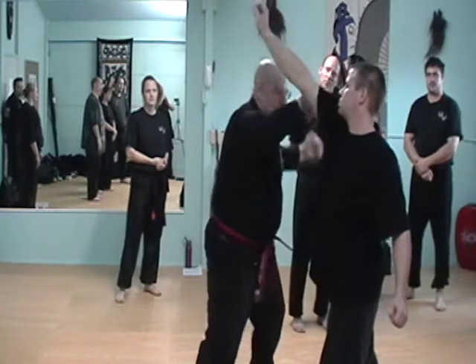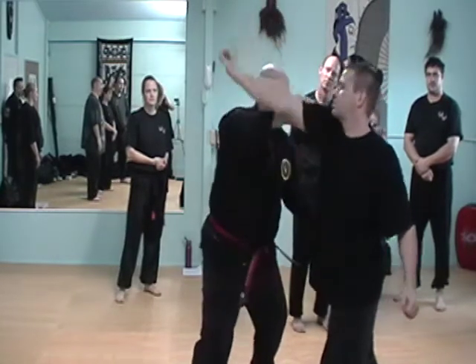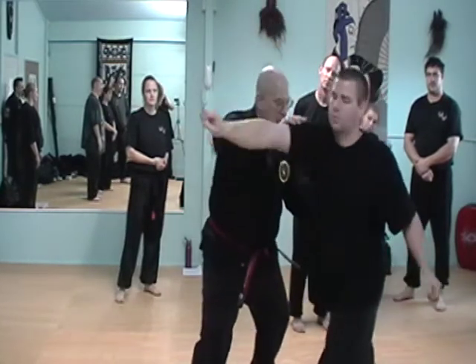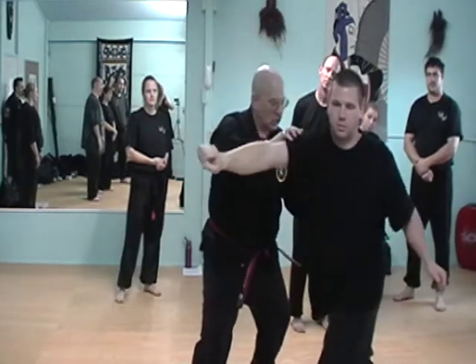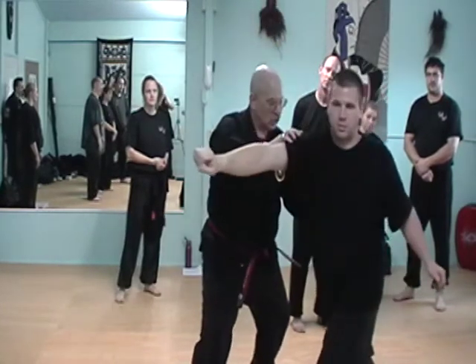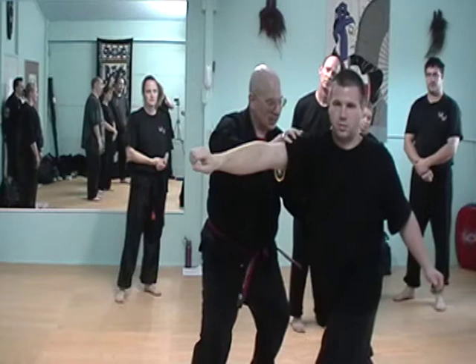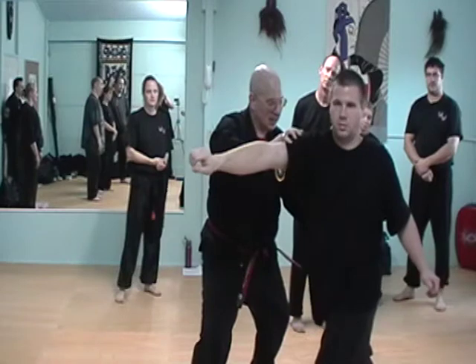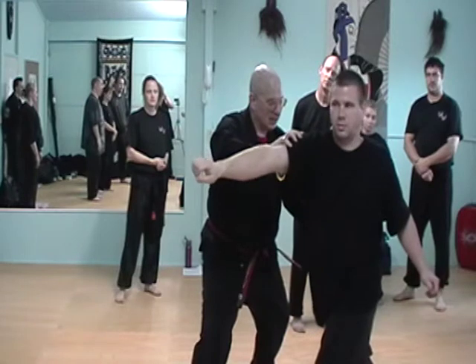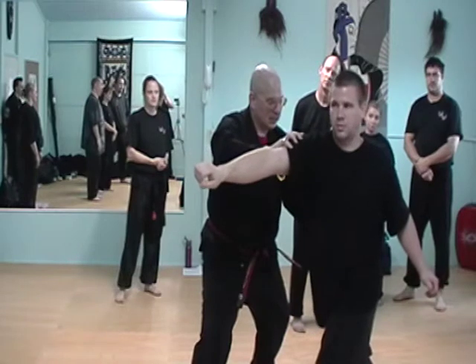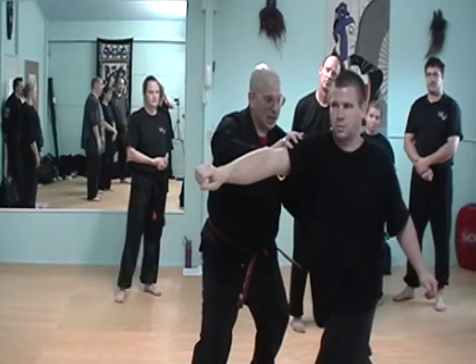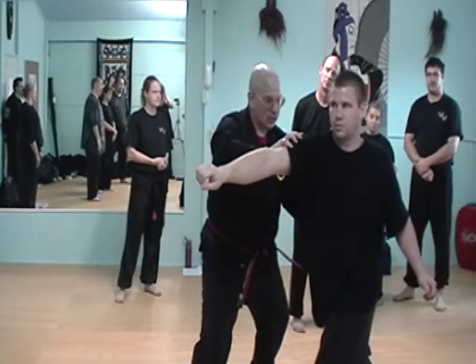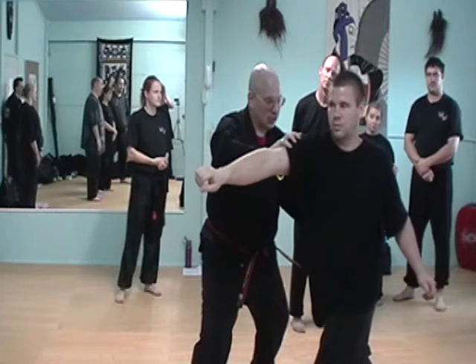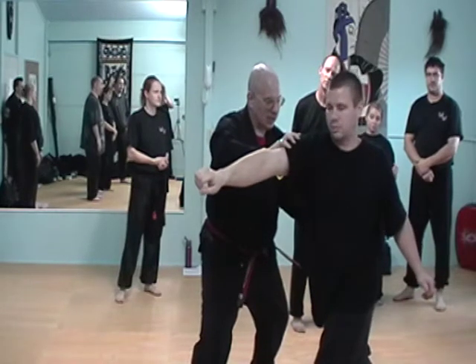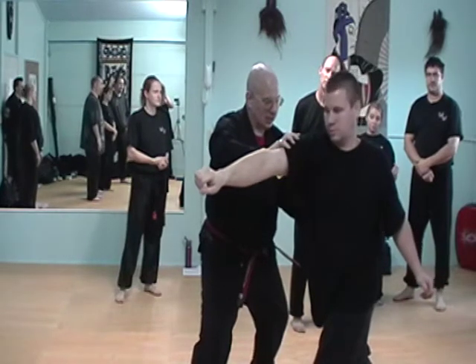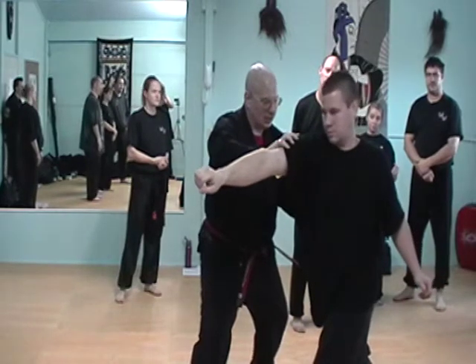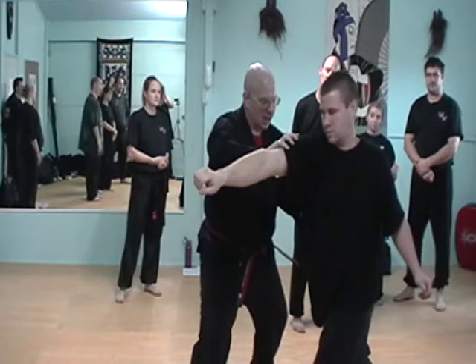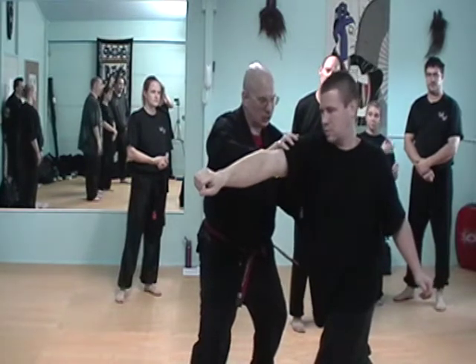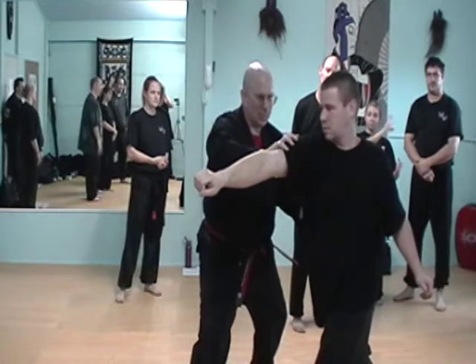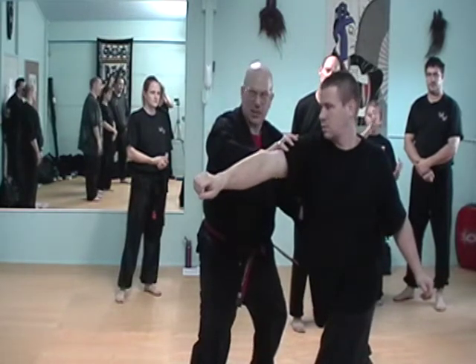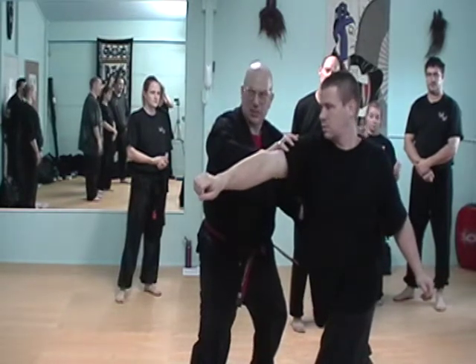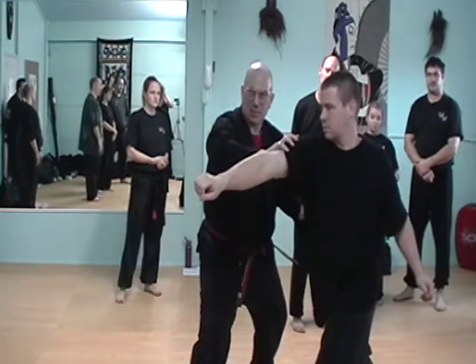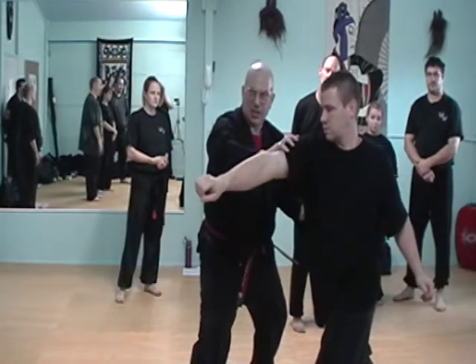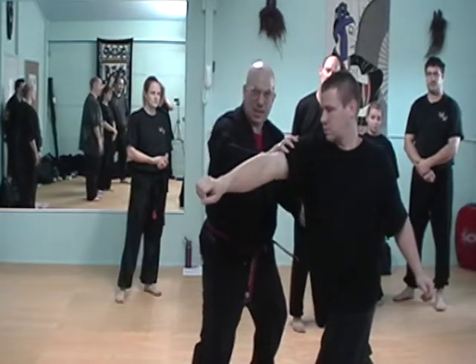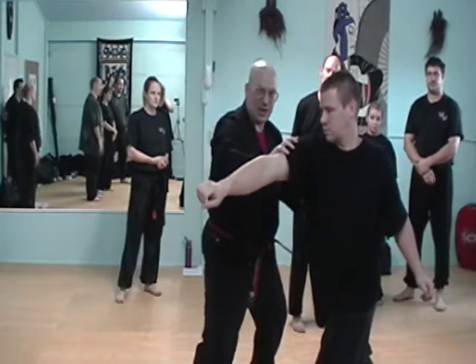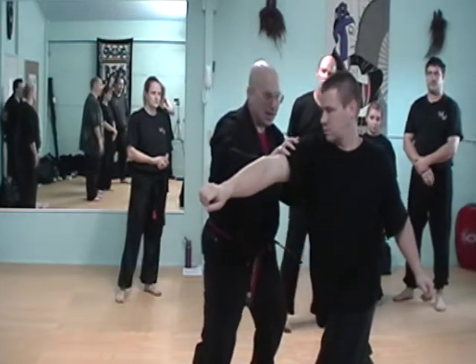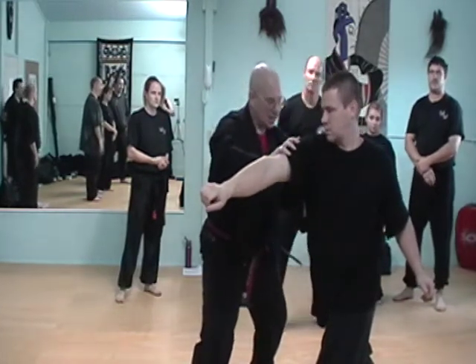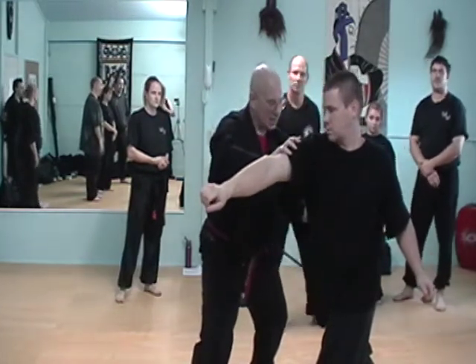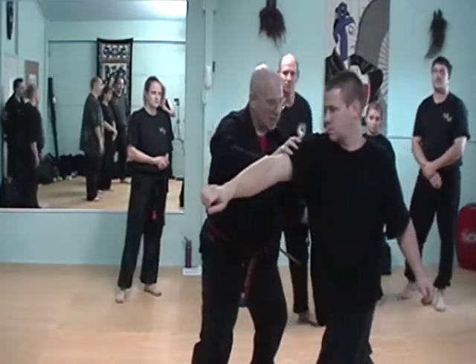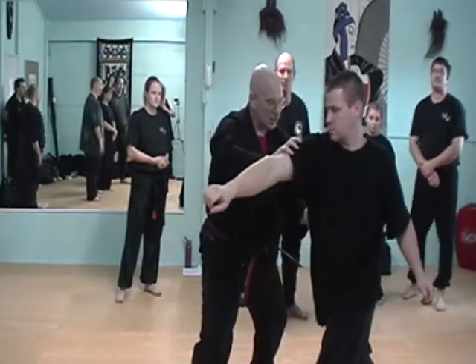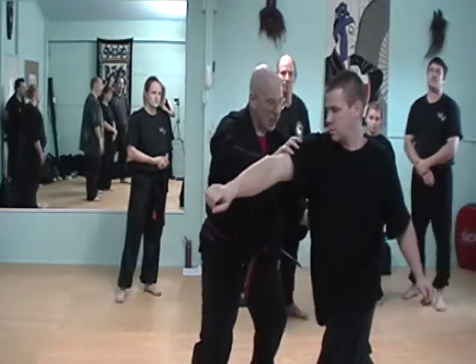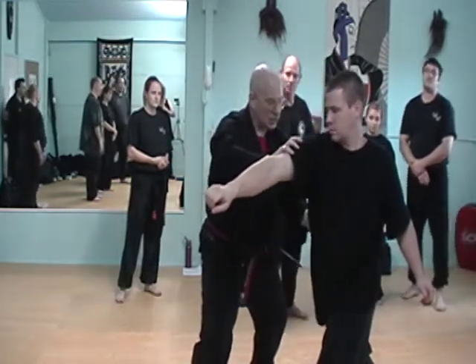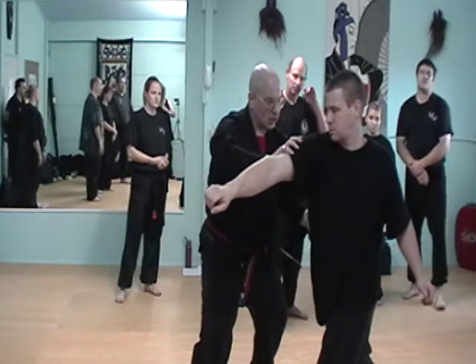Now, punch. See how I turn — you don't have to turn it quite as much as I'm turning it here, but I punch like so.